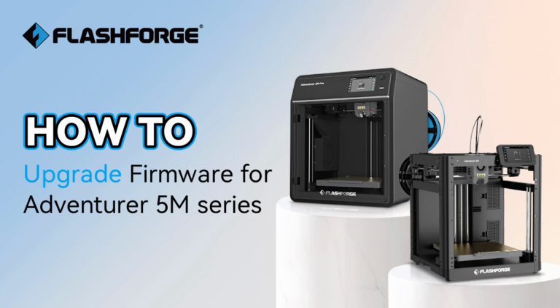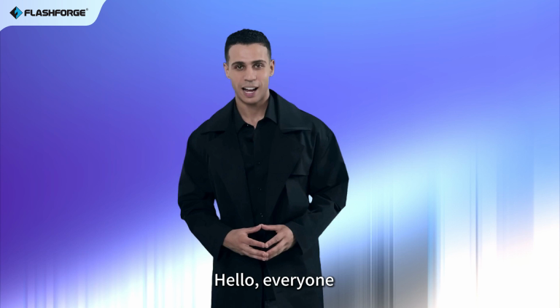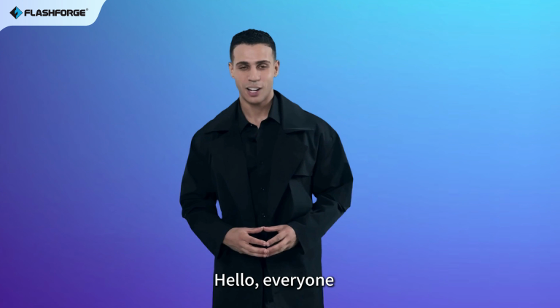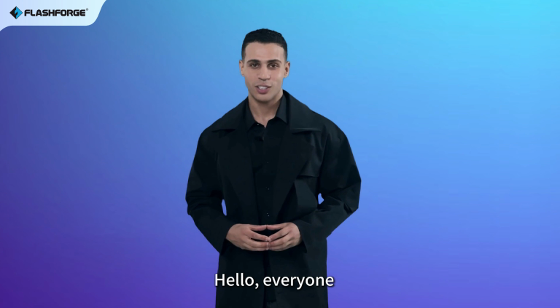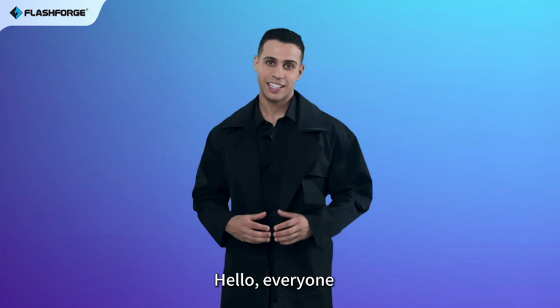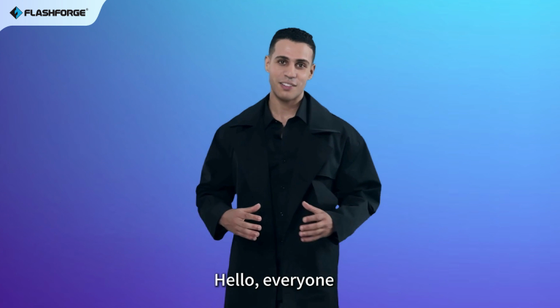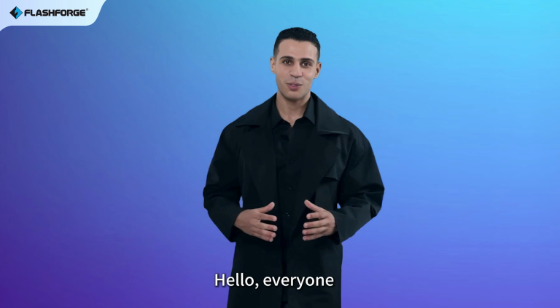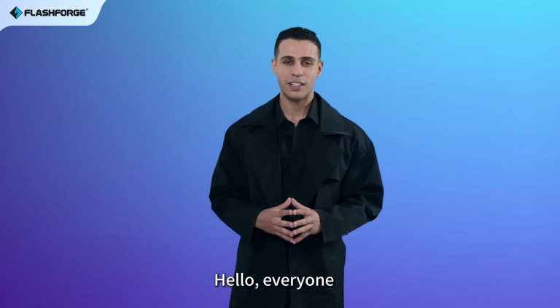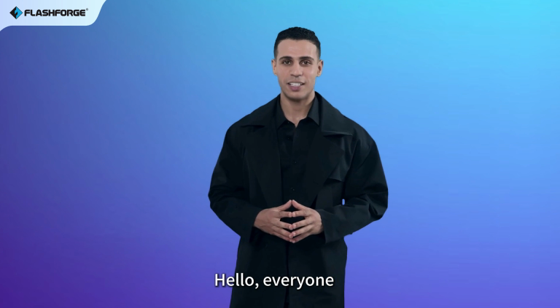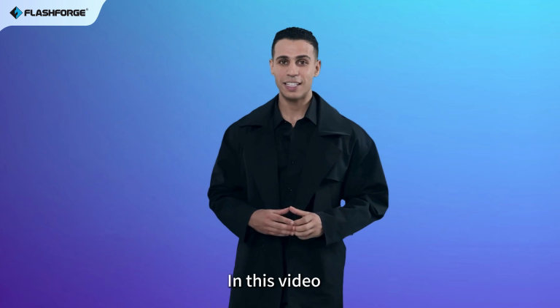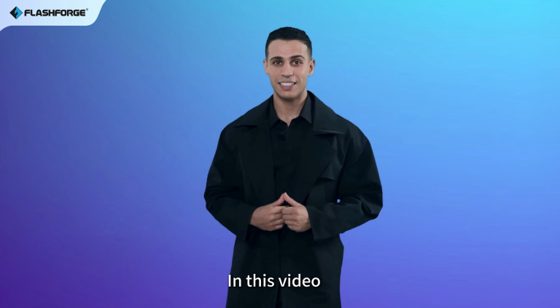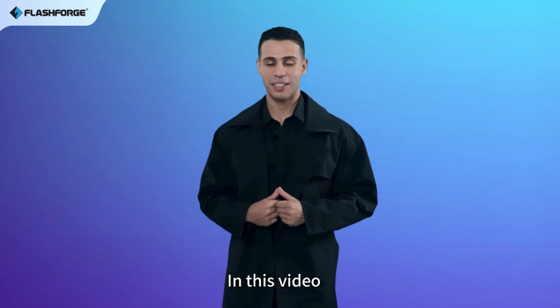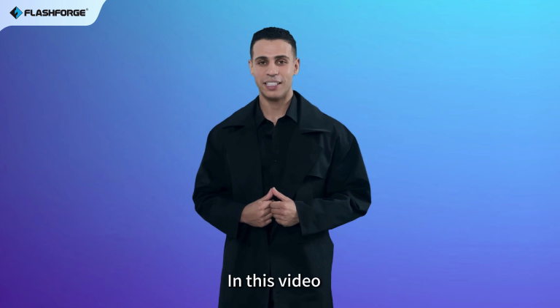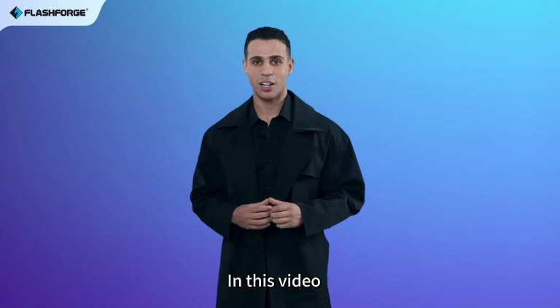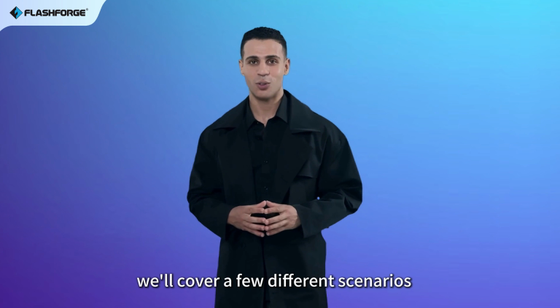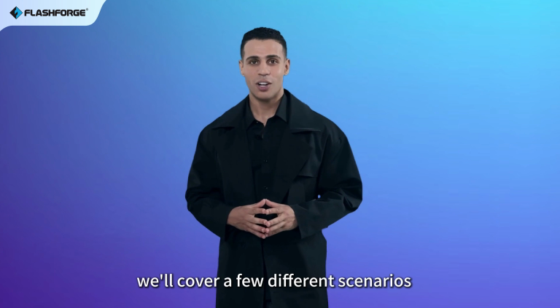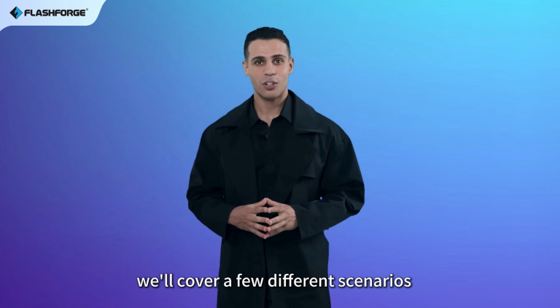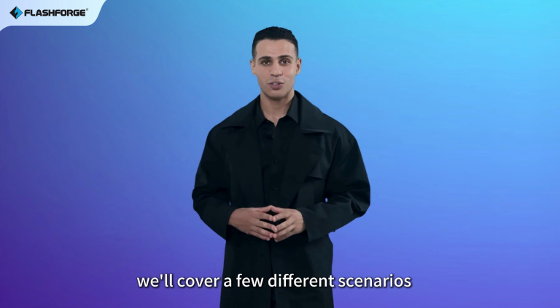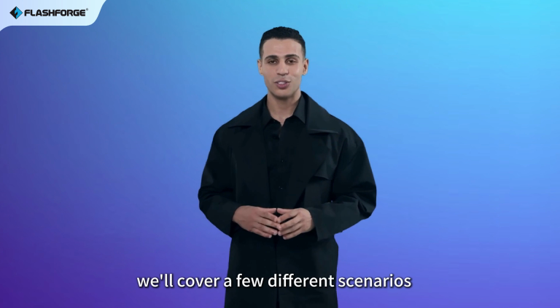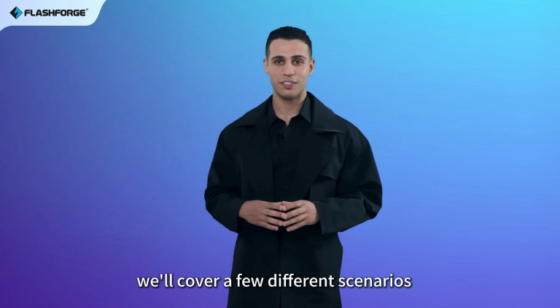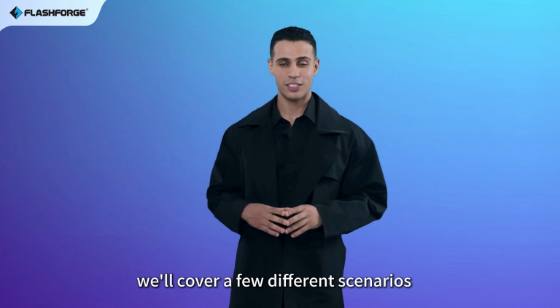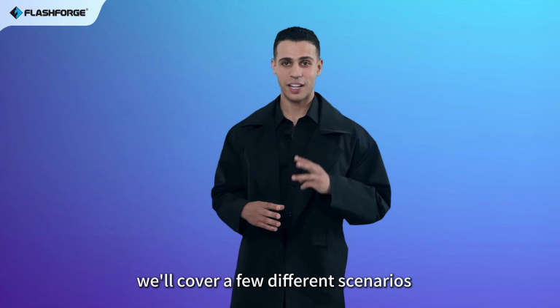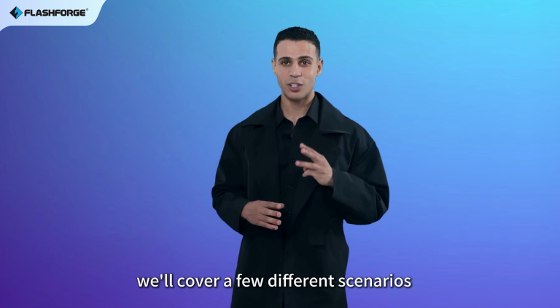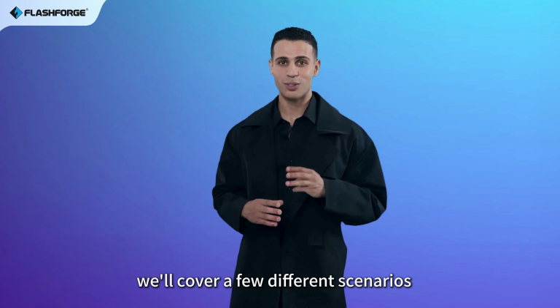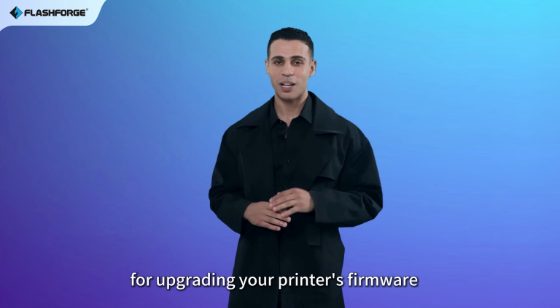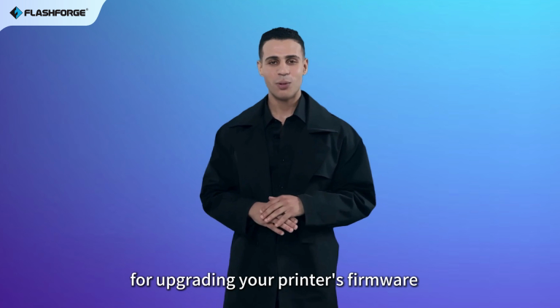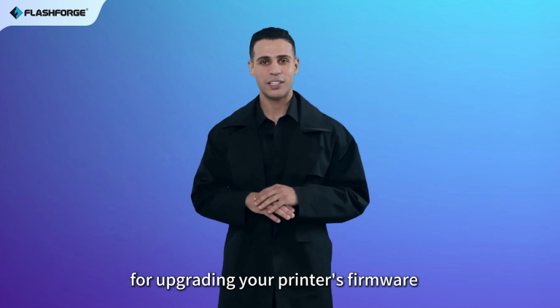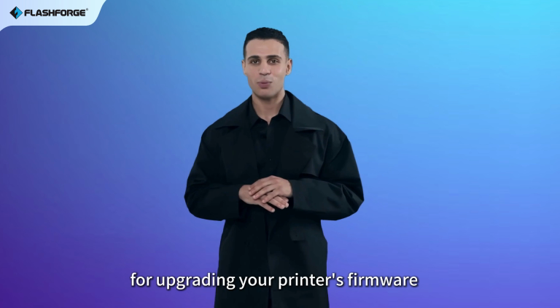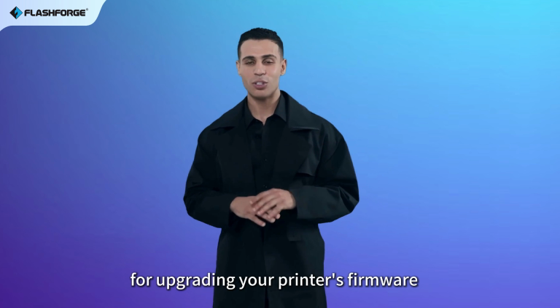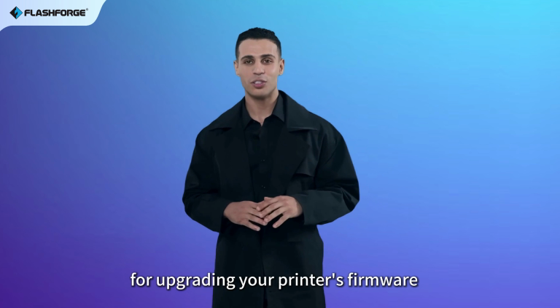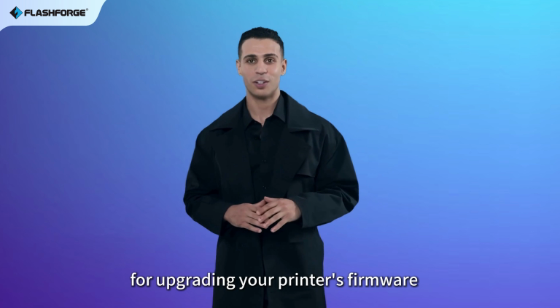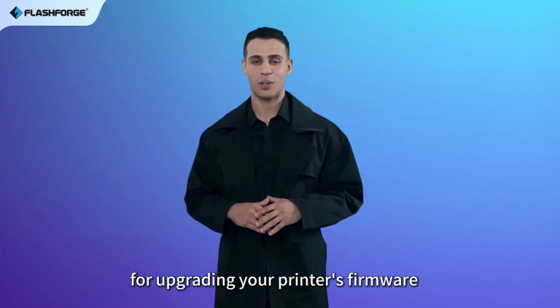Hello, everyone. In this video, we'll cover a few different scenarios for upgrading your printer's firmware.